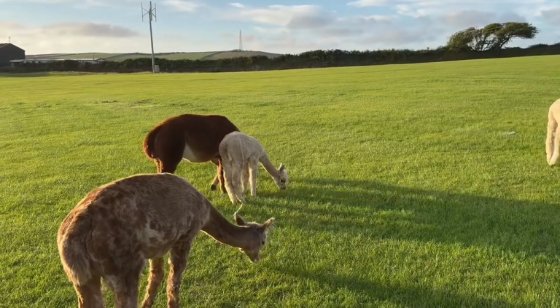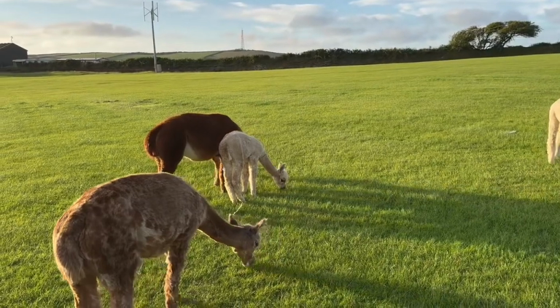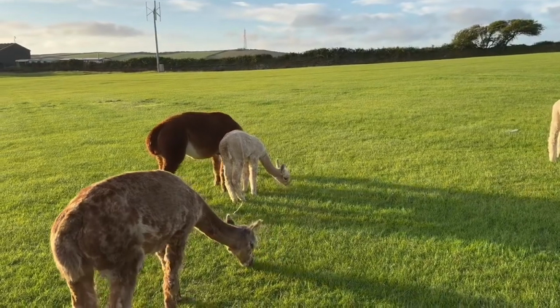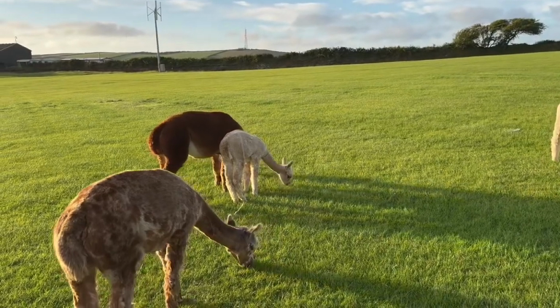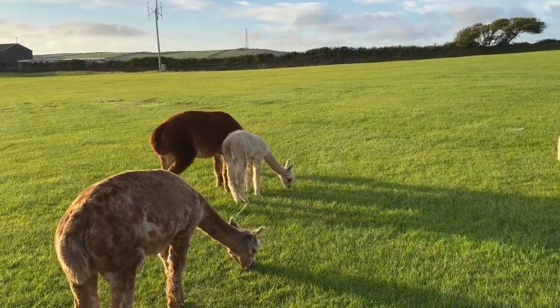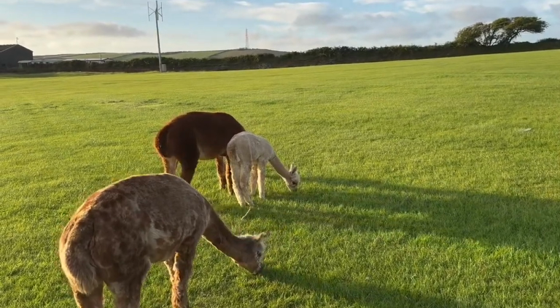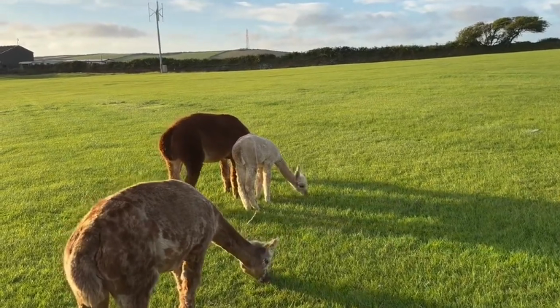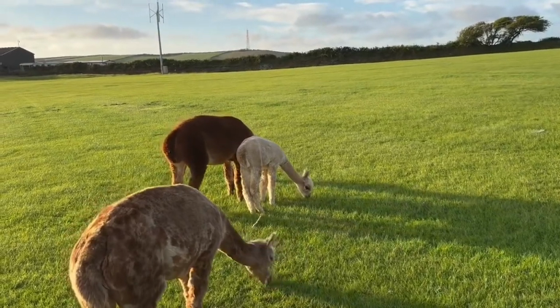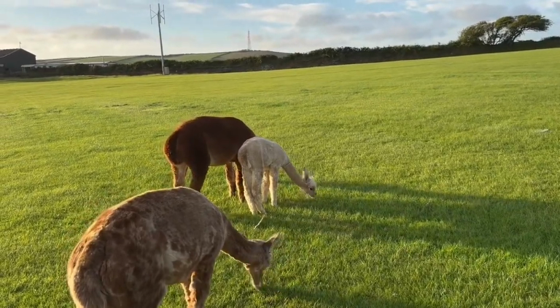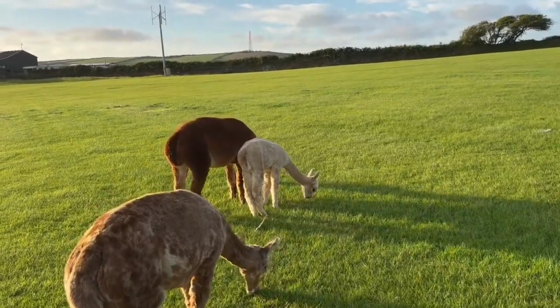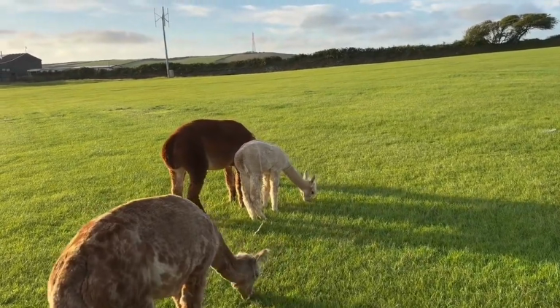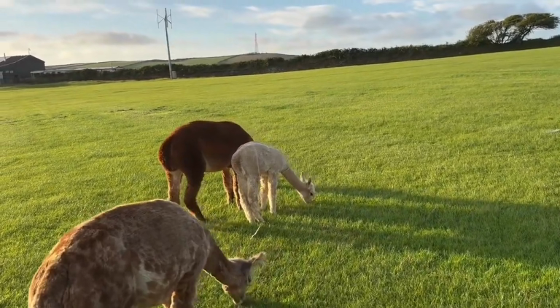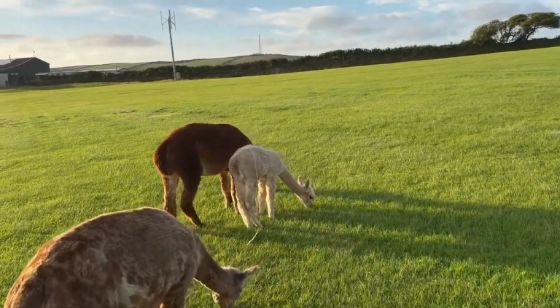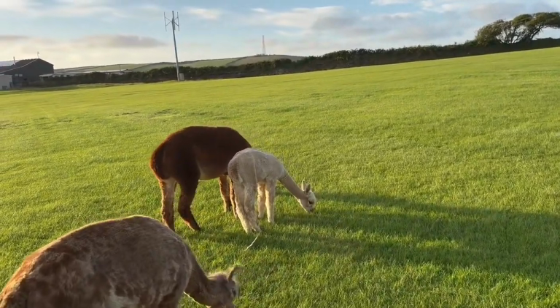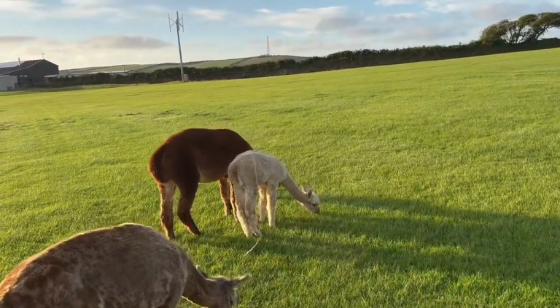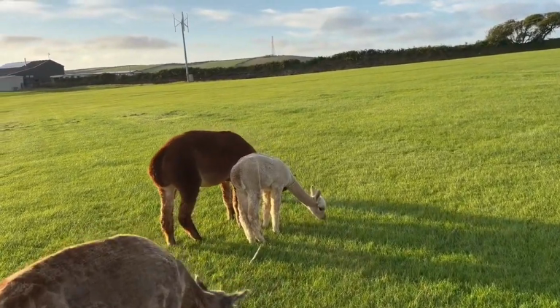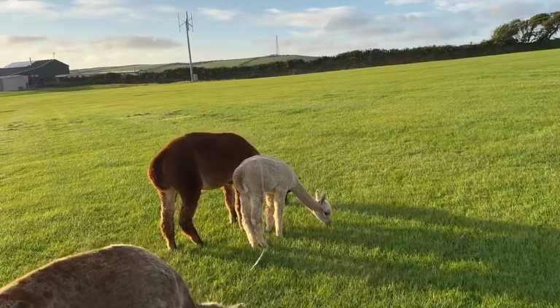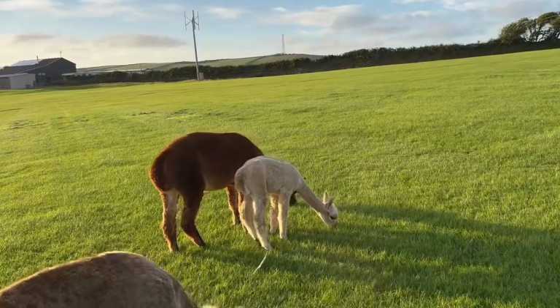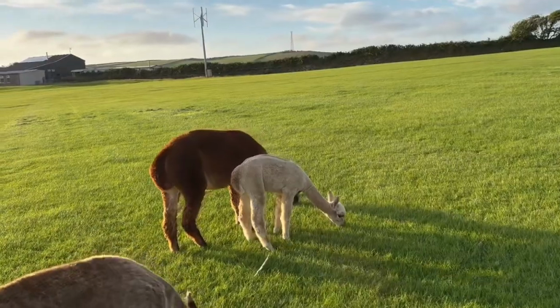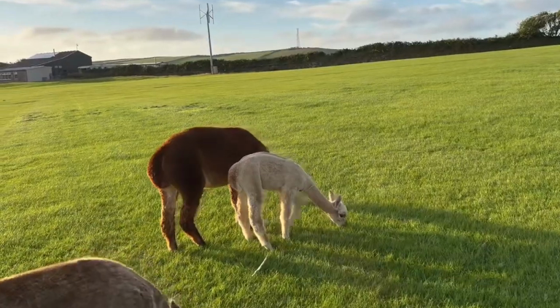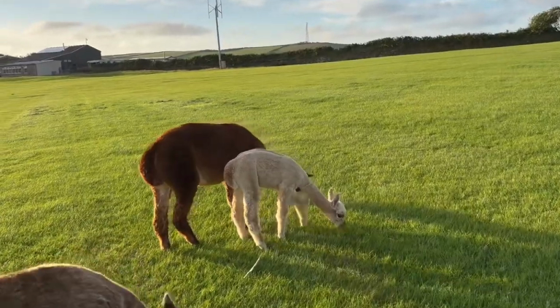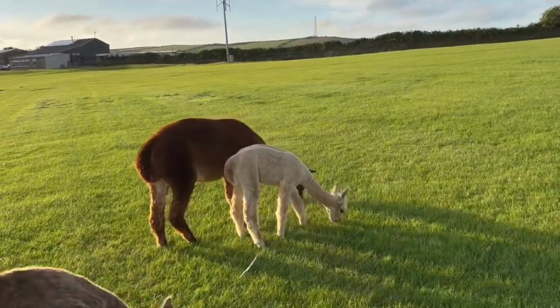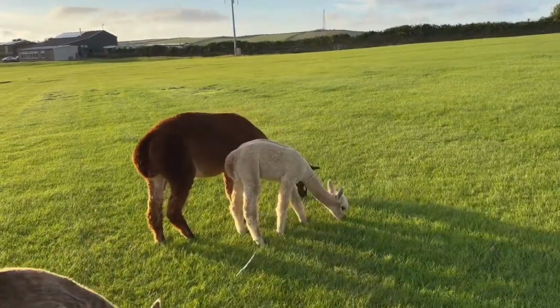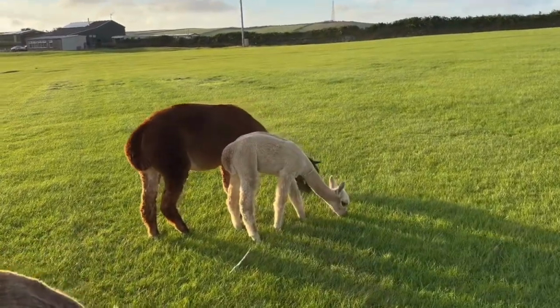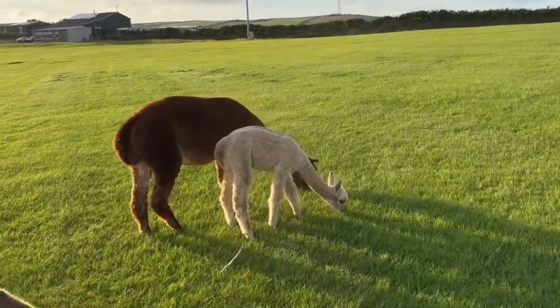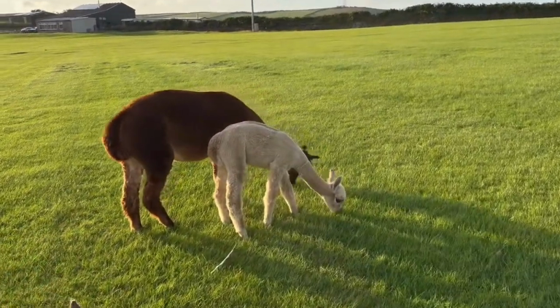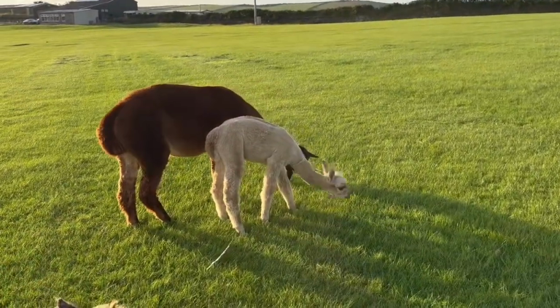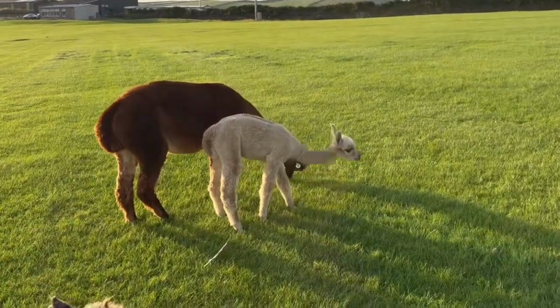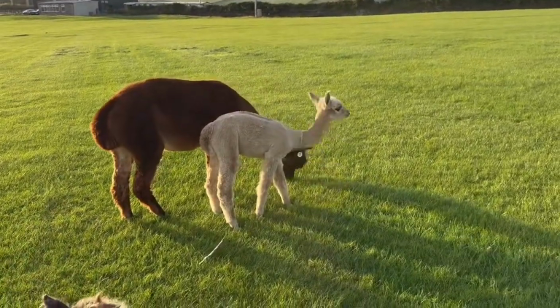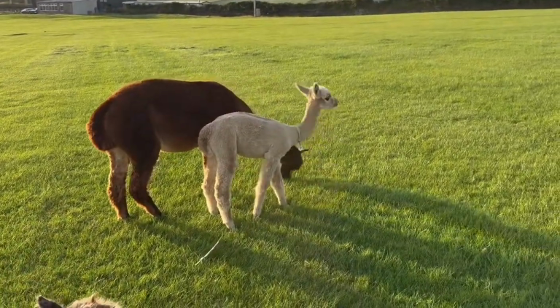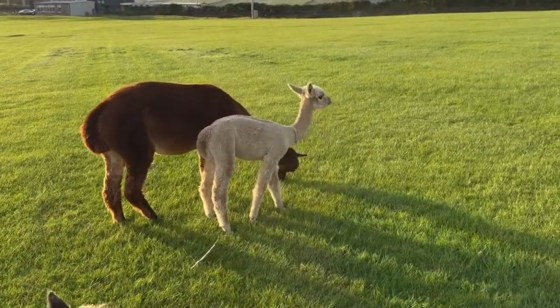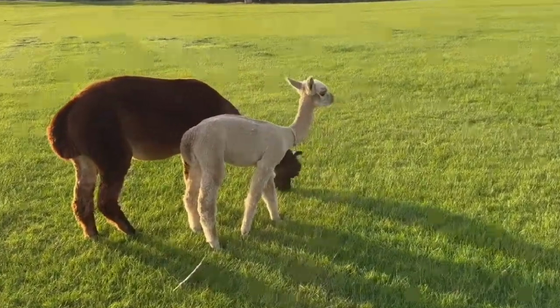Today we're going to have a video of a mummy's boy. This is our mummy's boy, lovely Titan.